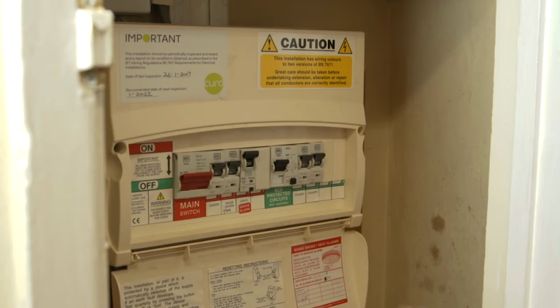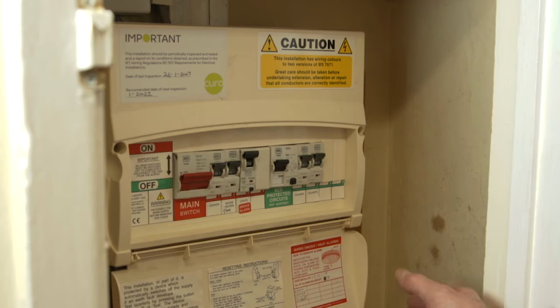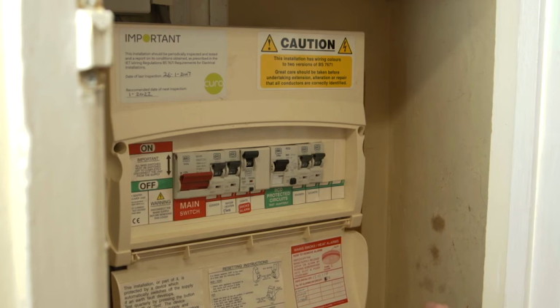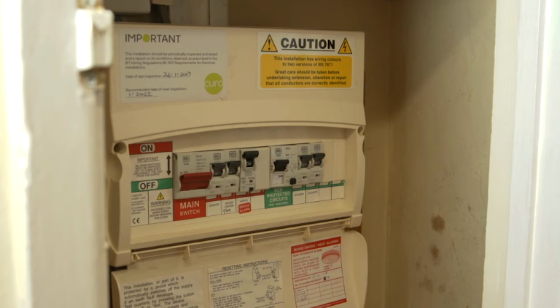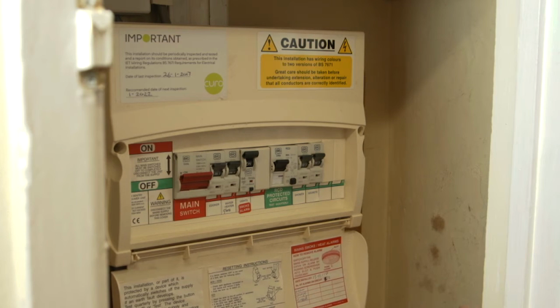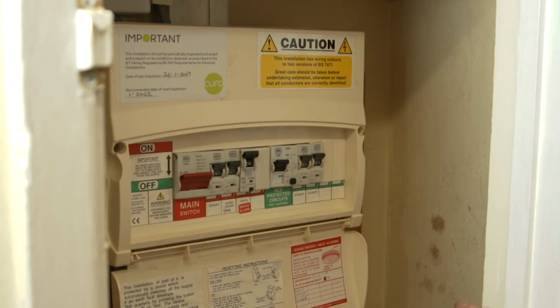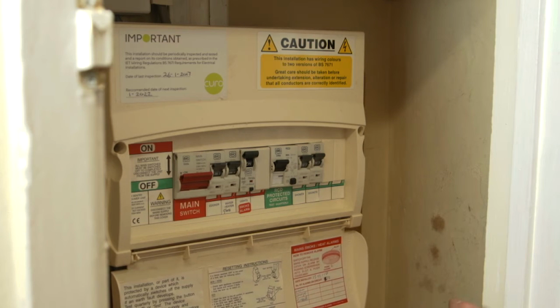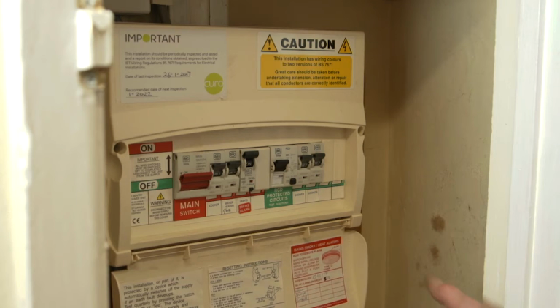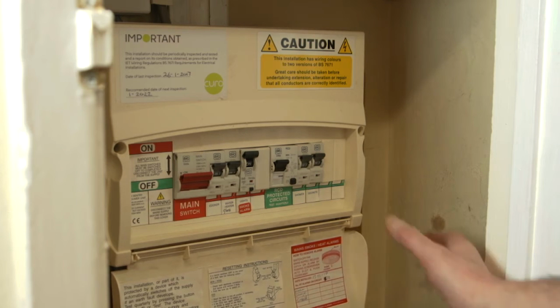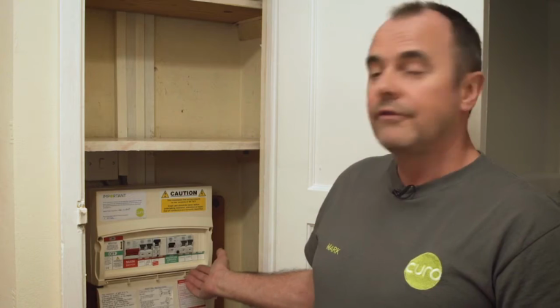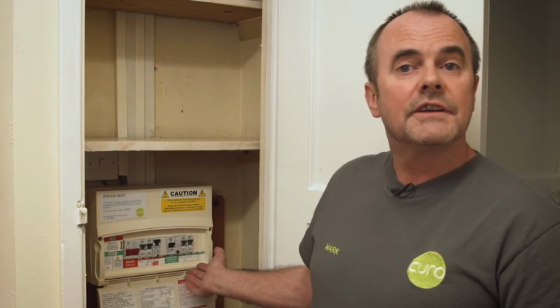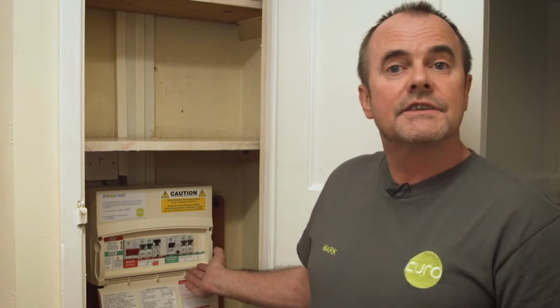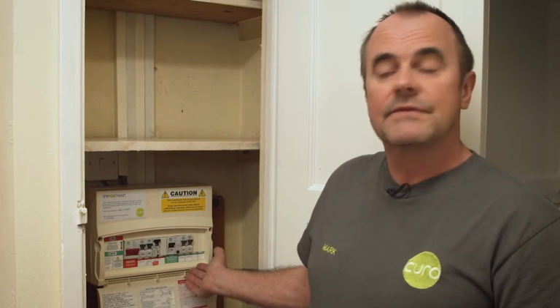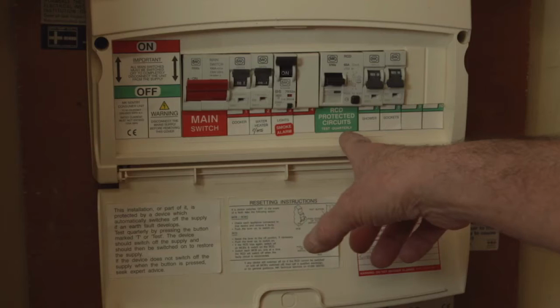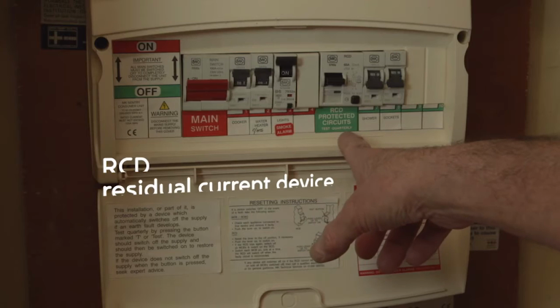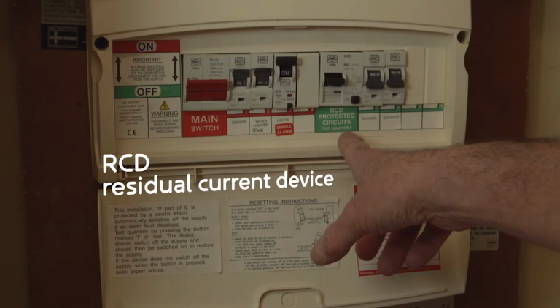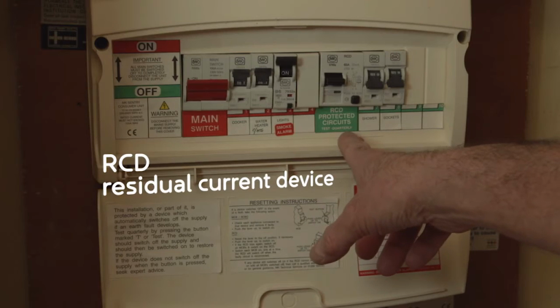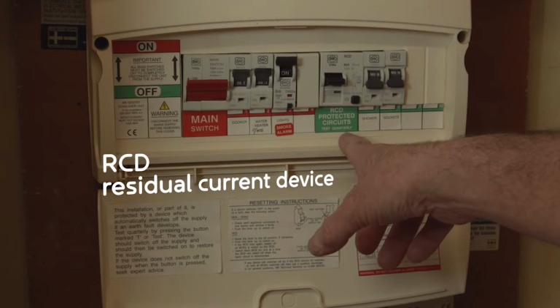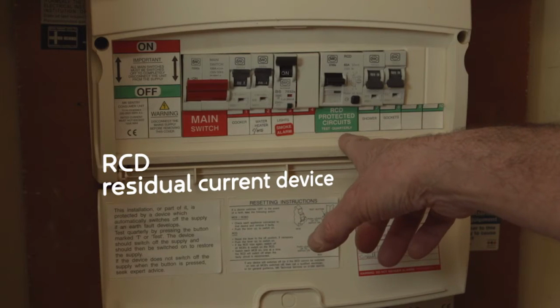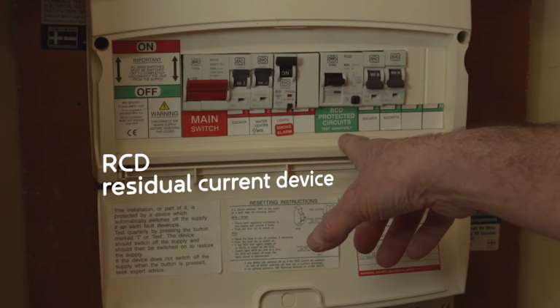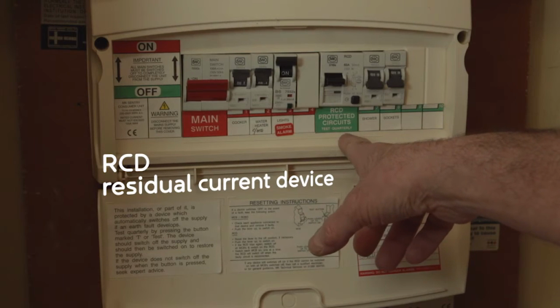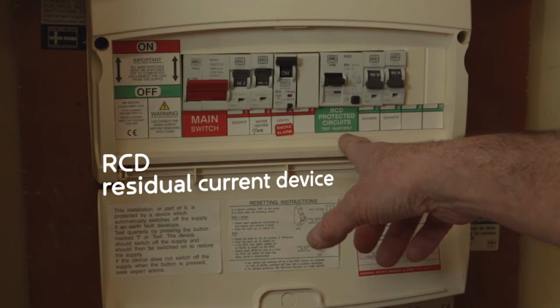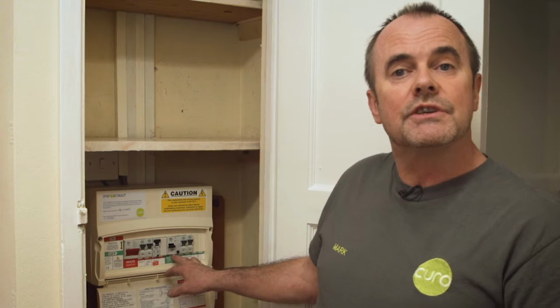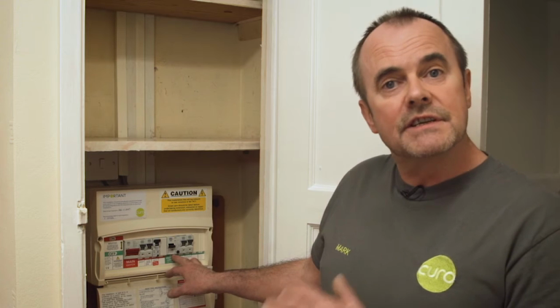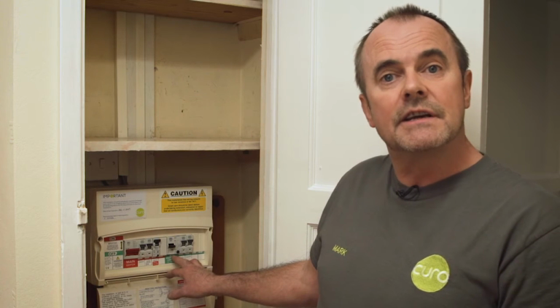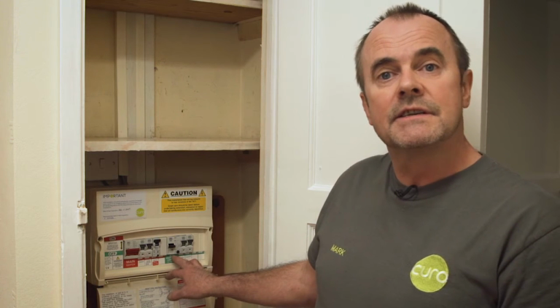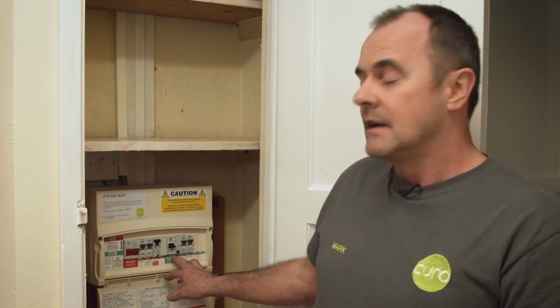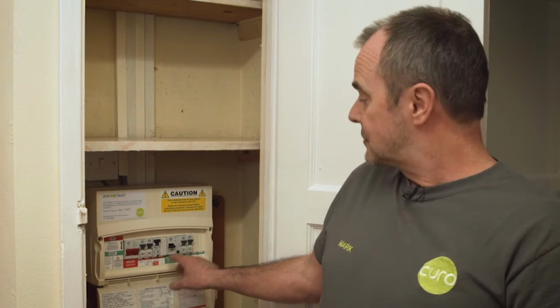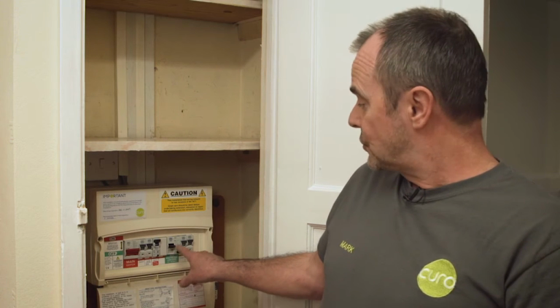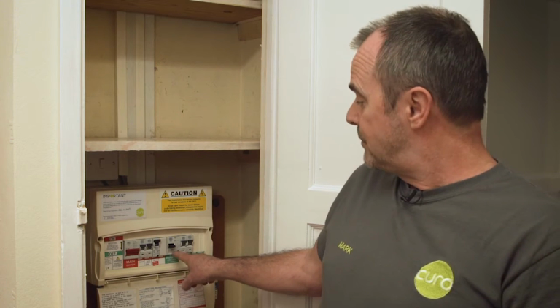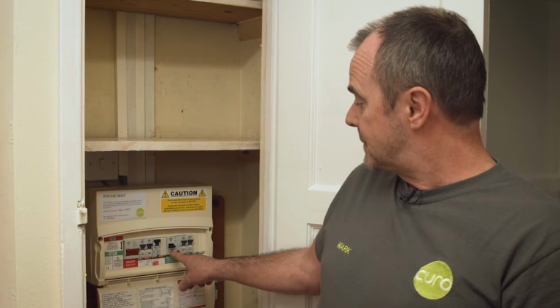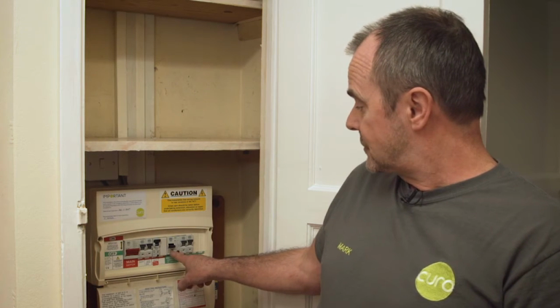To do this you'll need to go to your consumer unit. What you'll find is the RCD is tripped, which in this case has gone to a mid position.